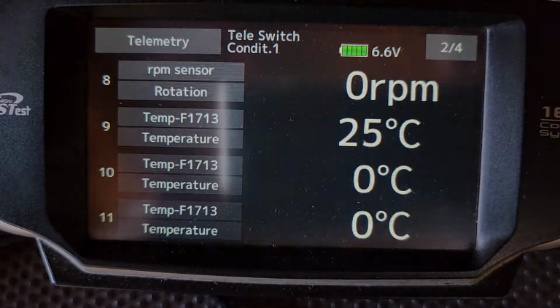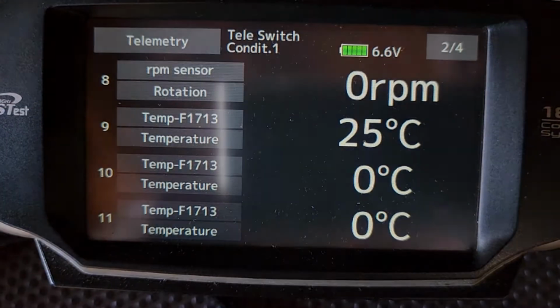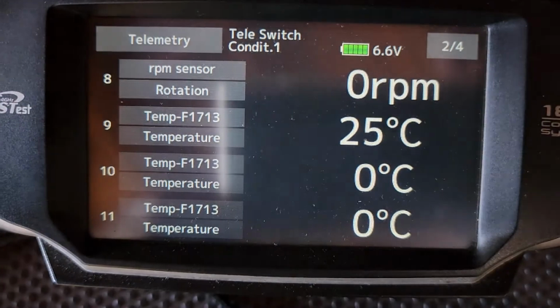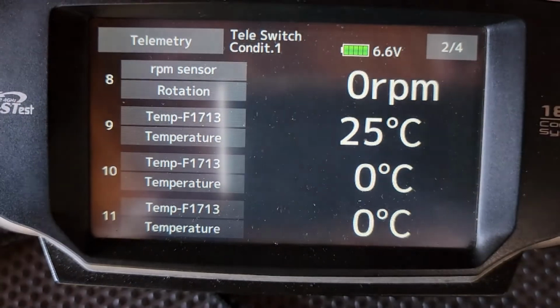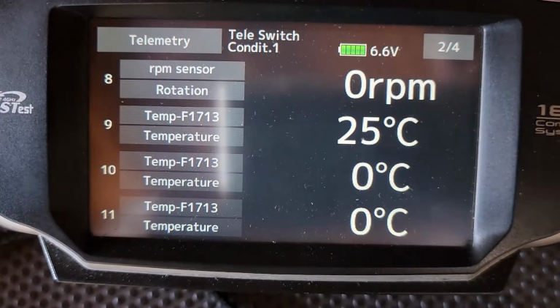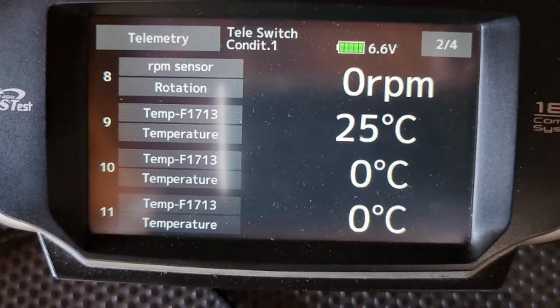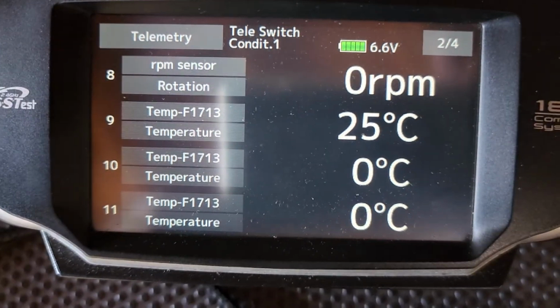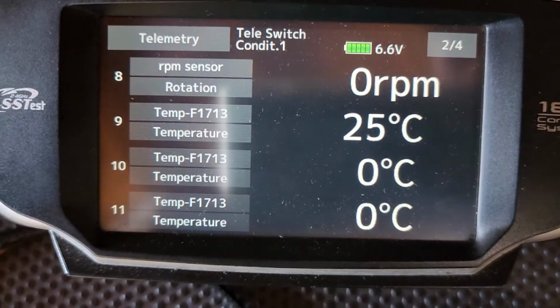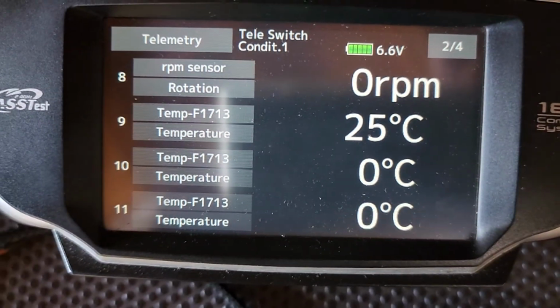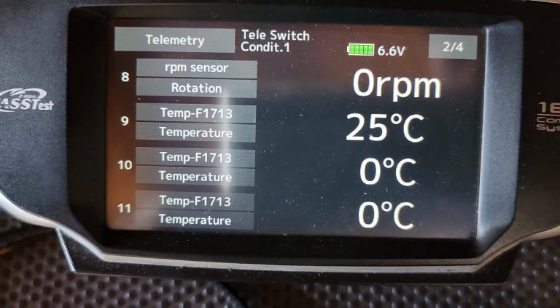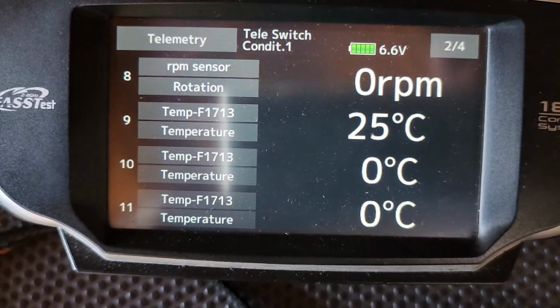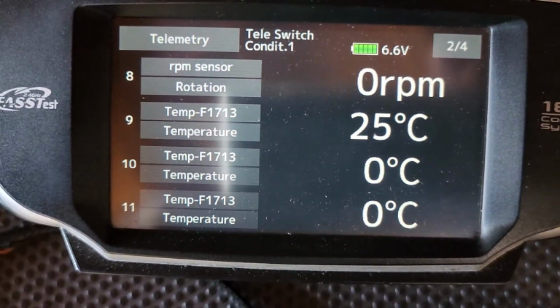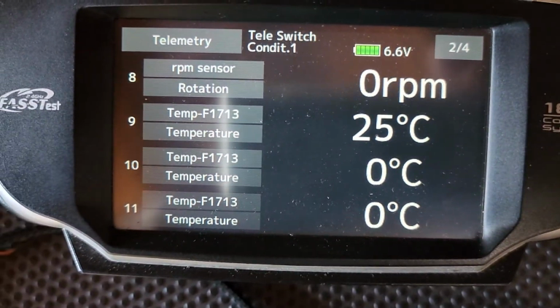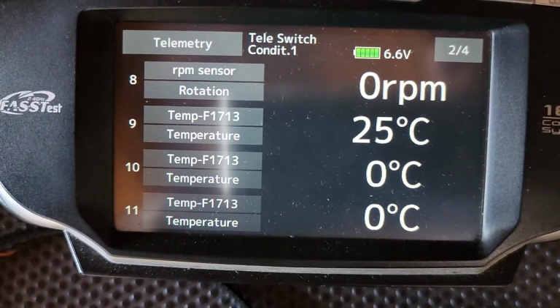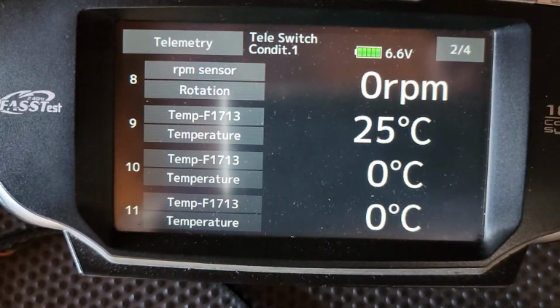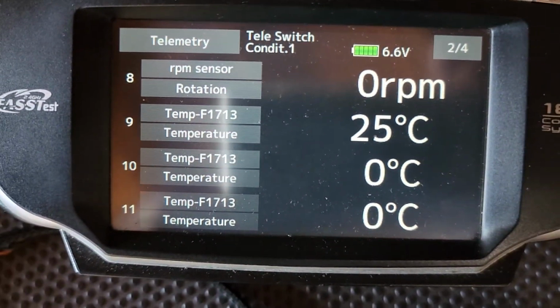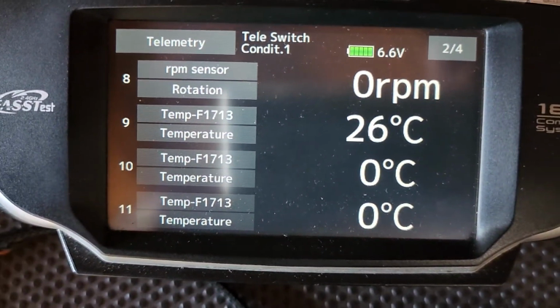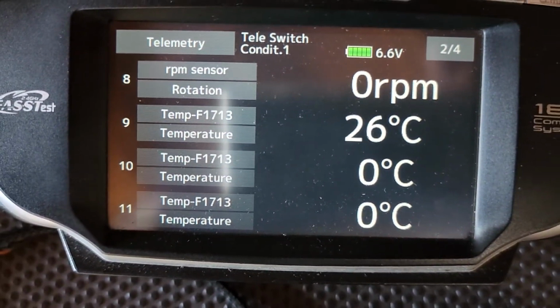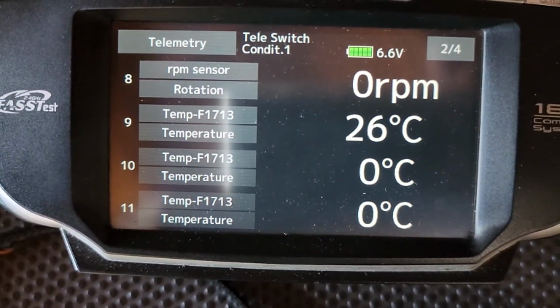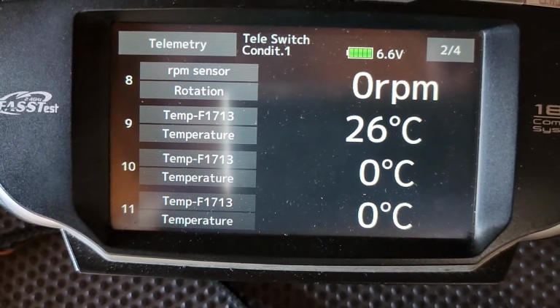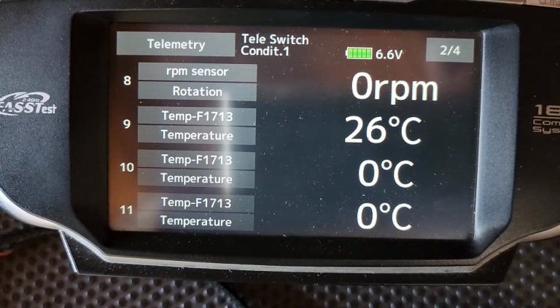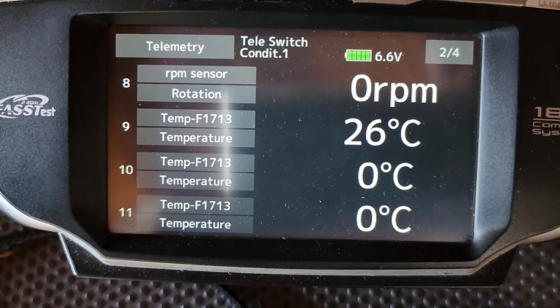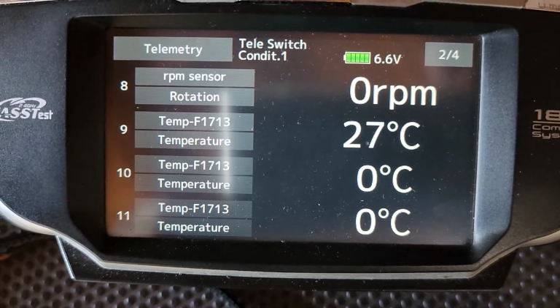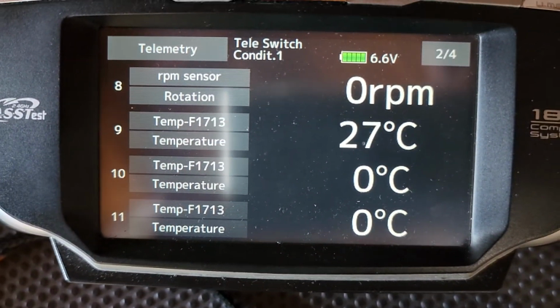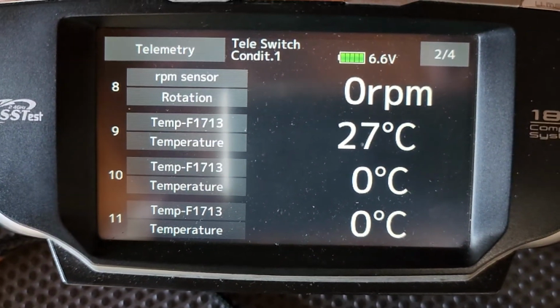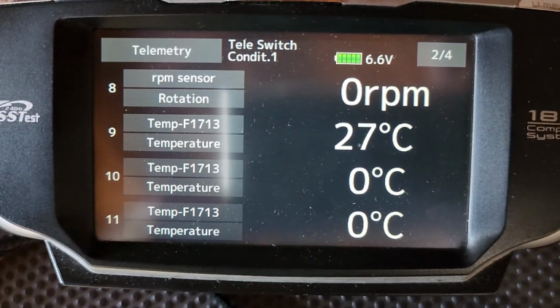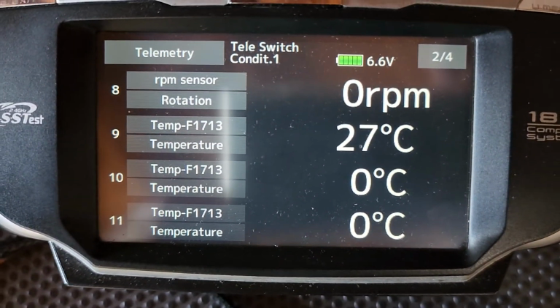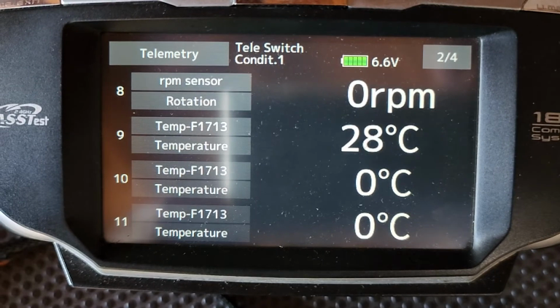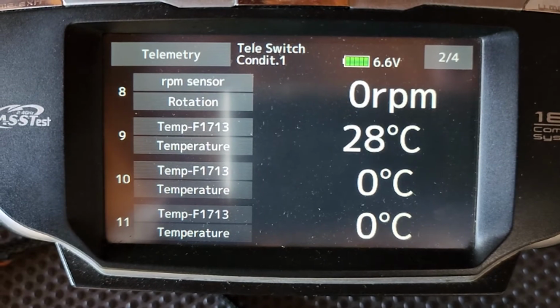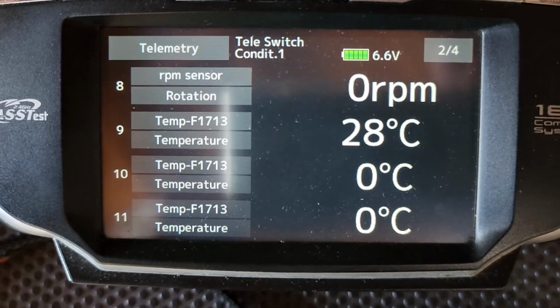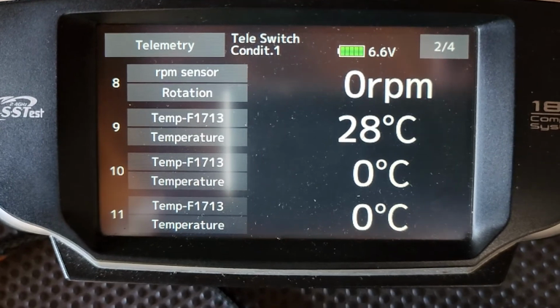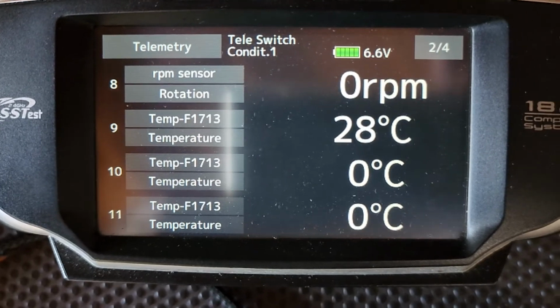If I hold this temp probe now, give it a second, you'll see that the temperature will start to go up.